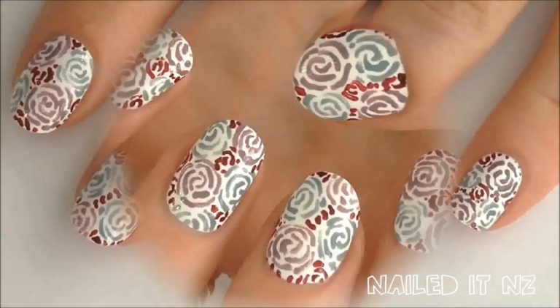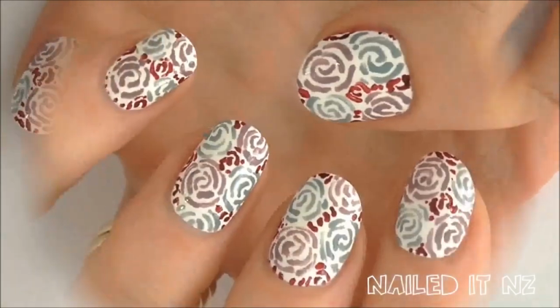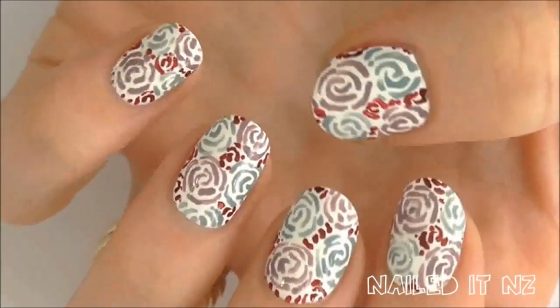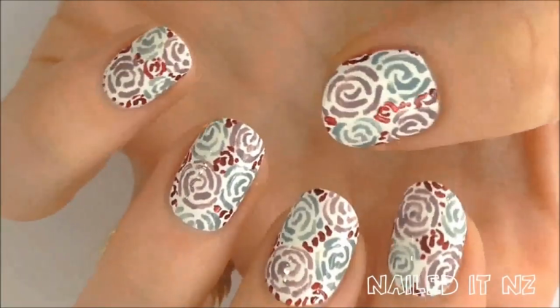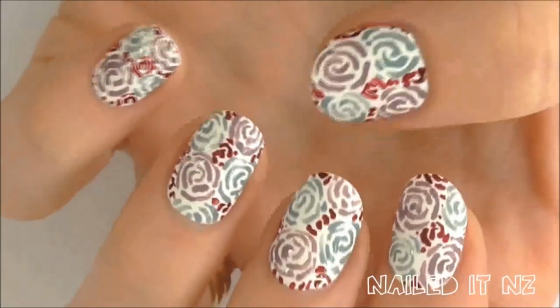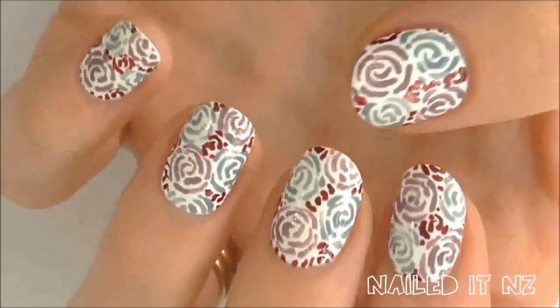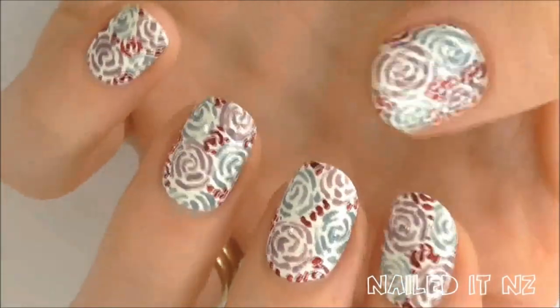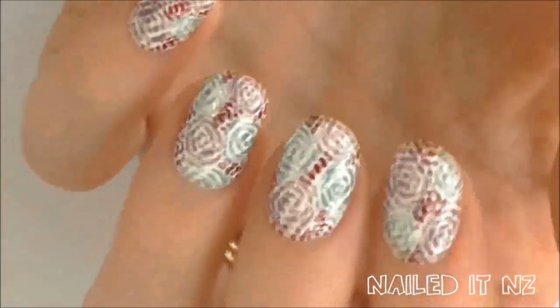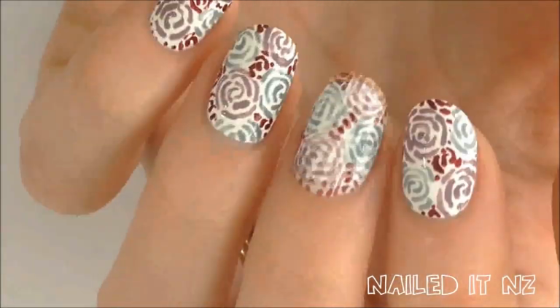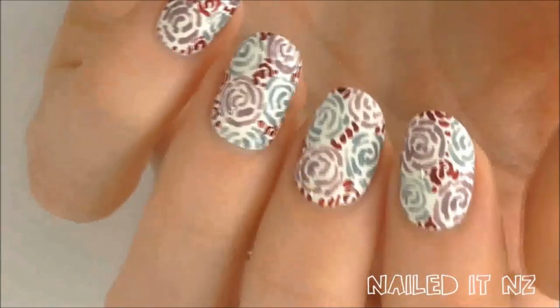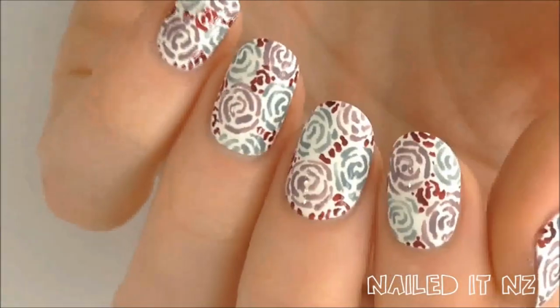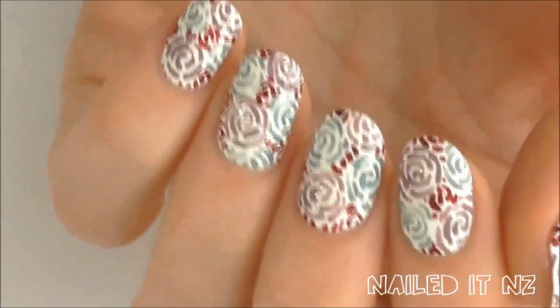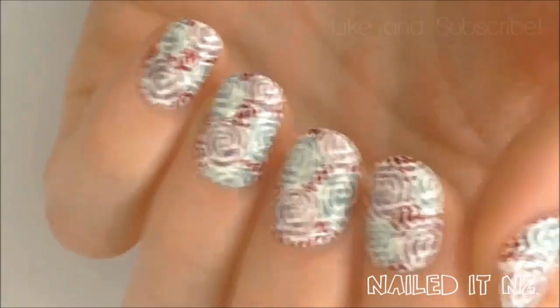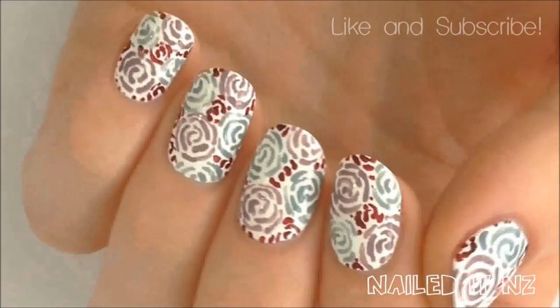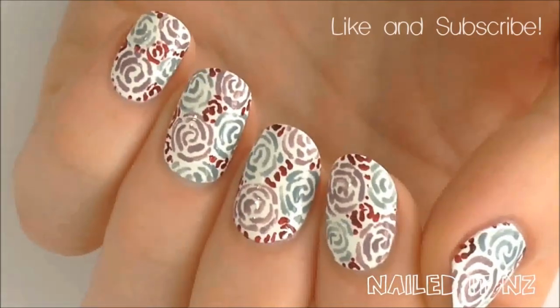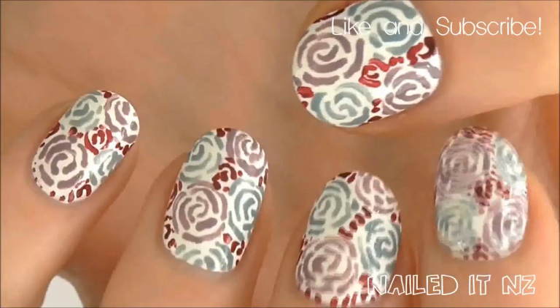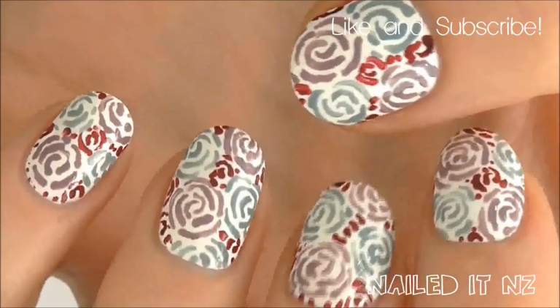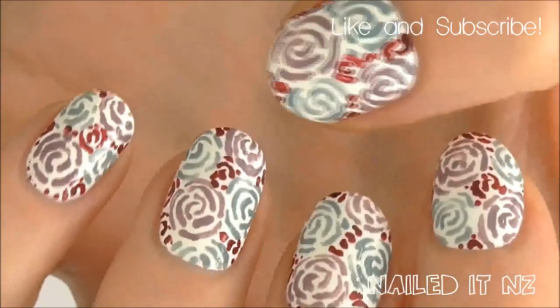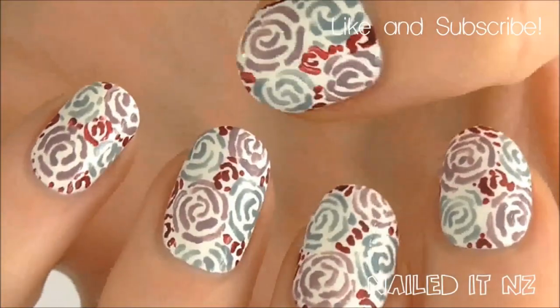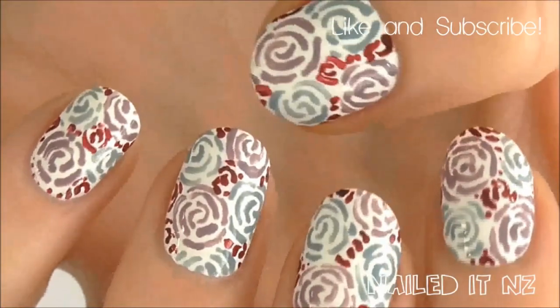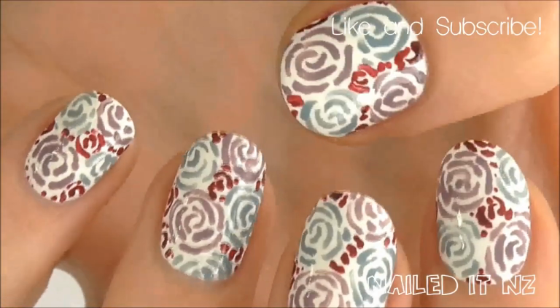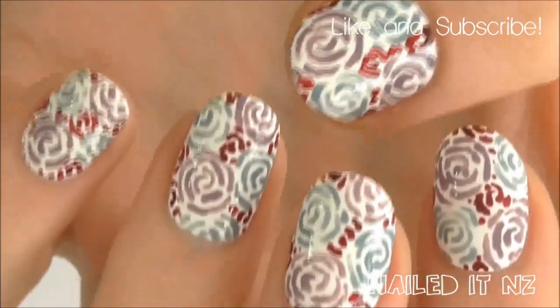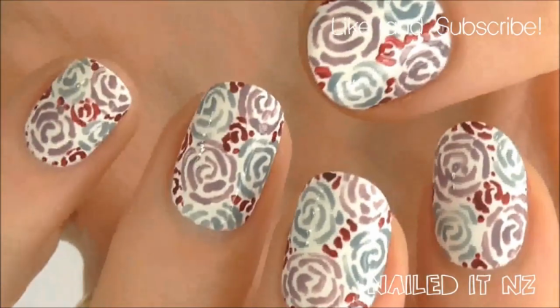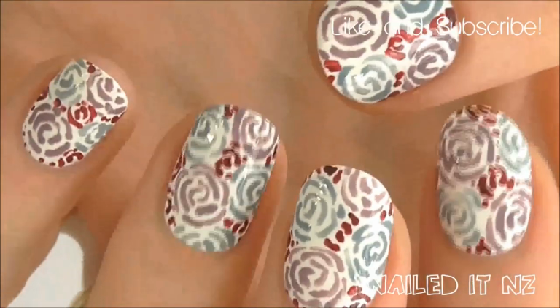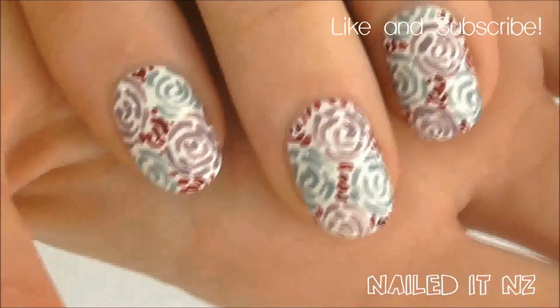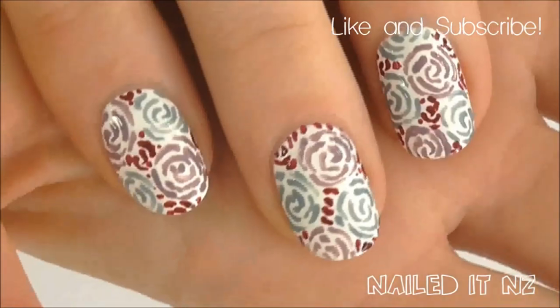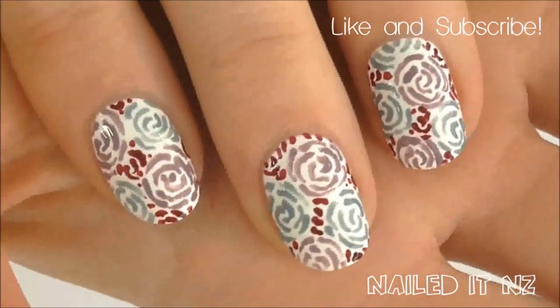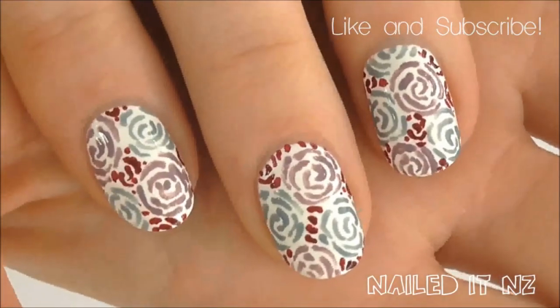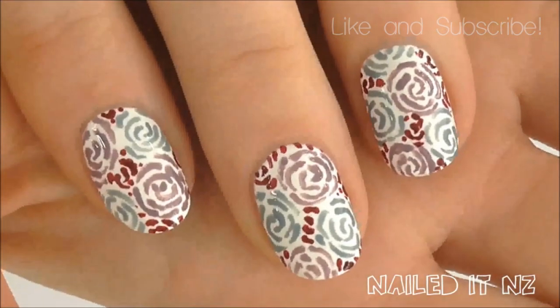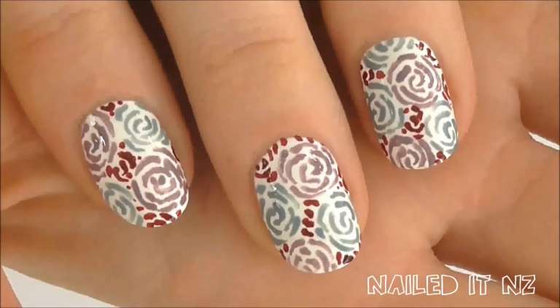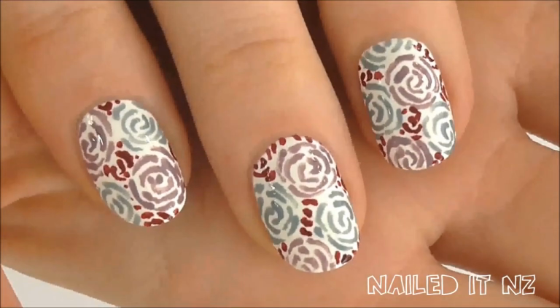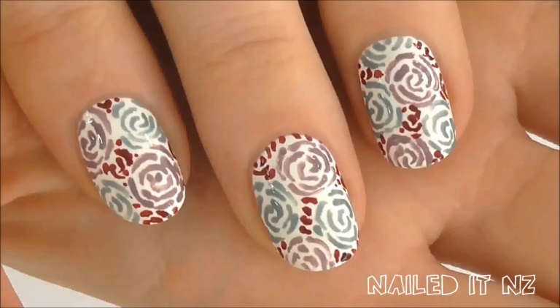I hope you liked this tutorial and if you did please hit the like button down below and subscribe to my channel. Thanks heaps for watching and I'll see you later.